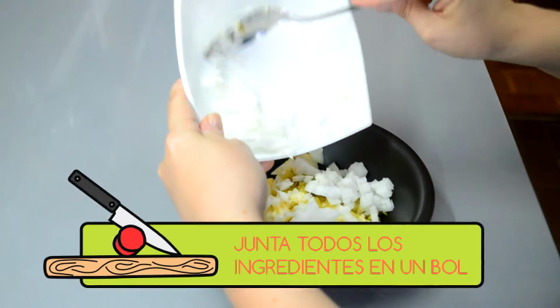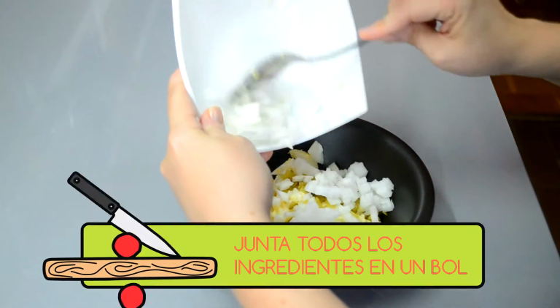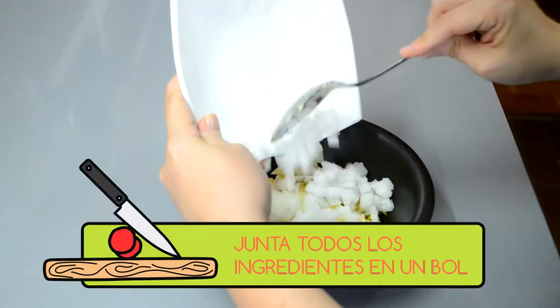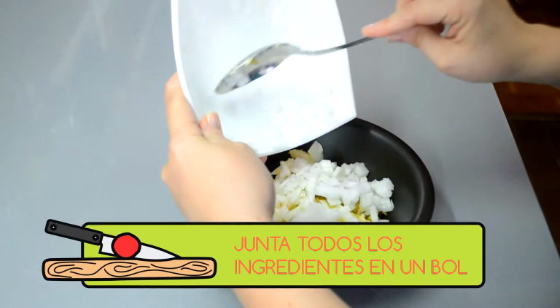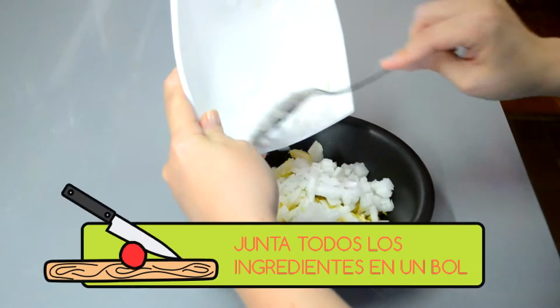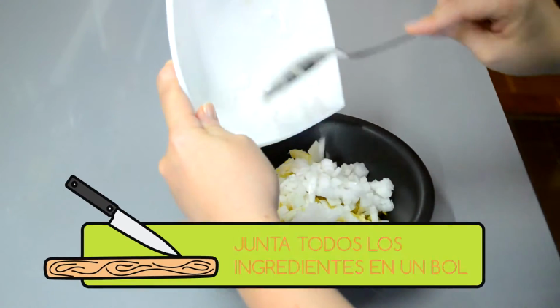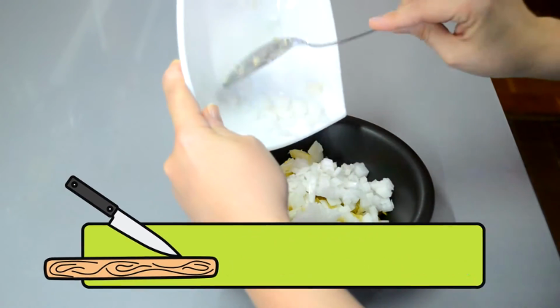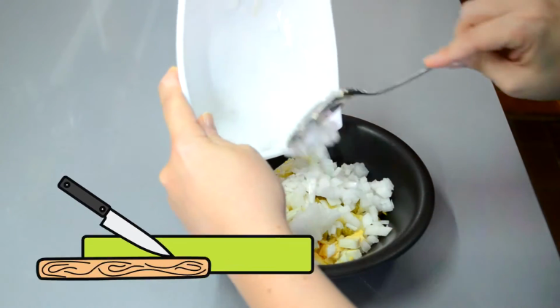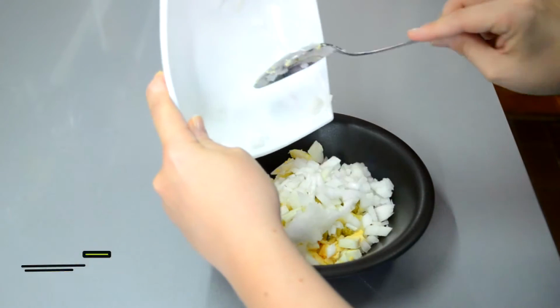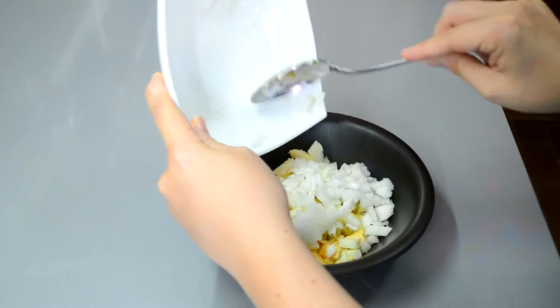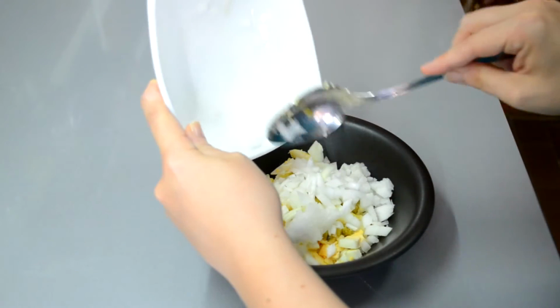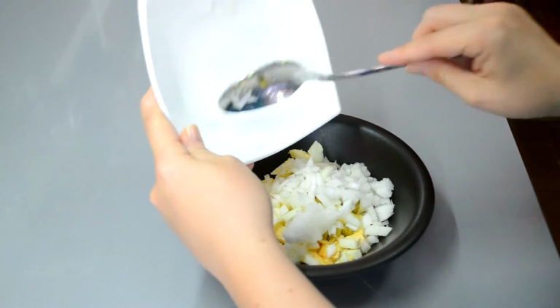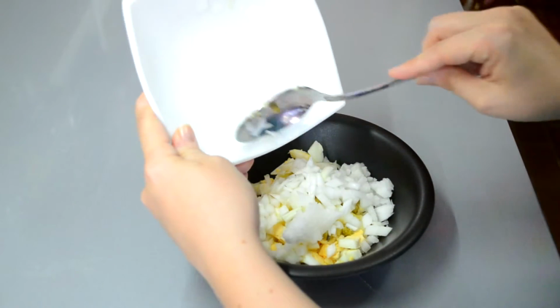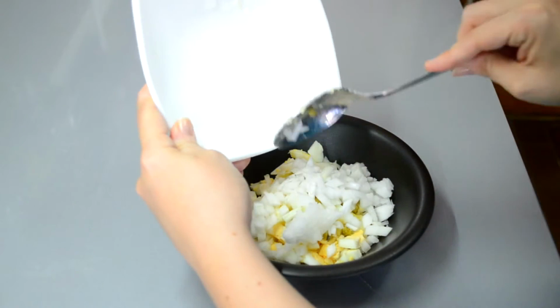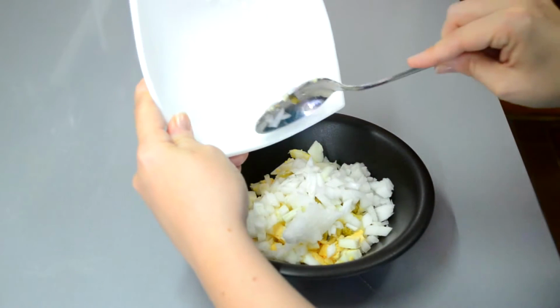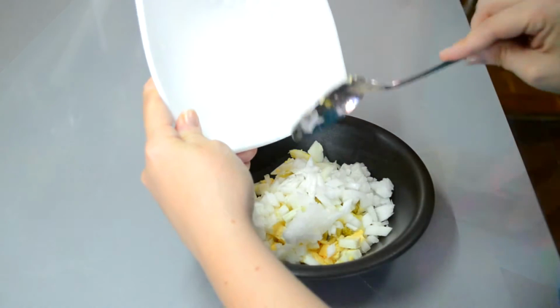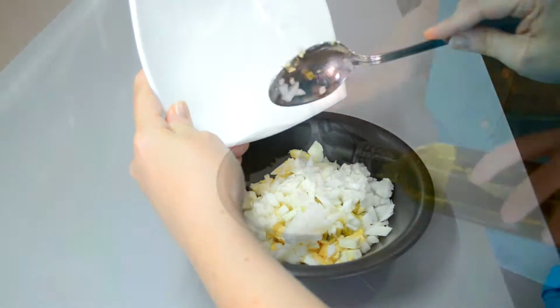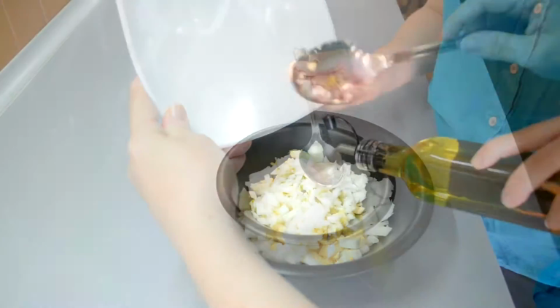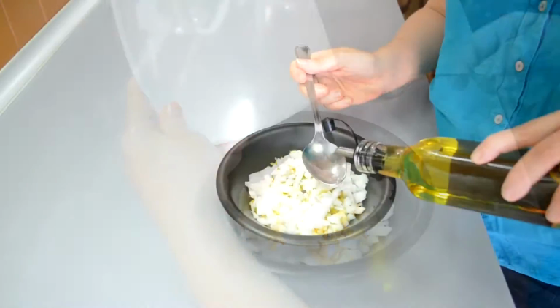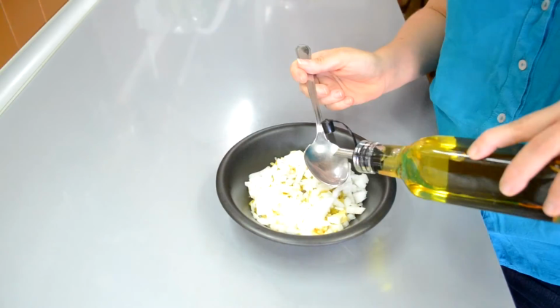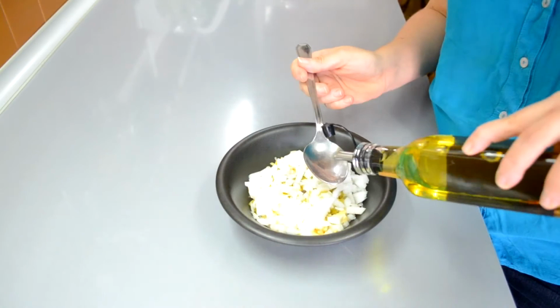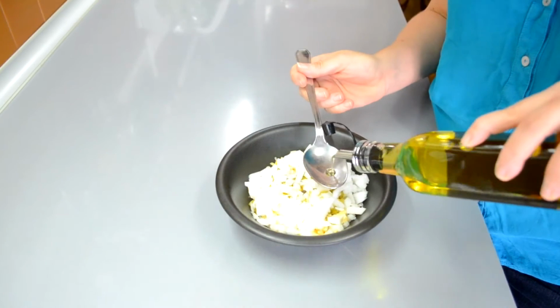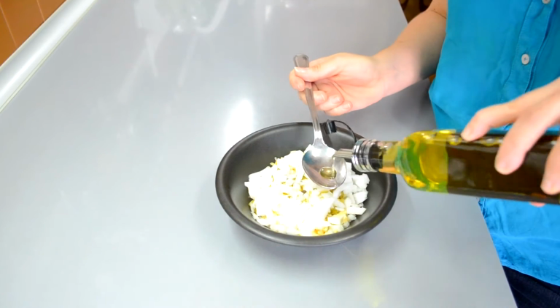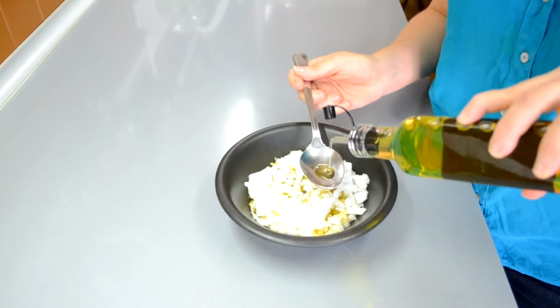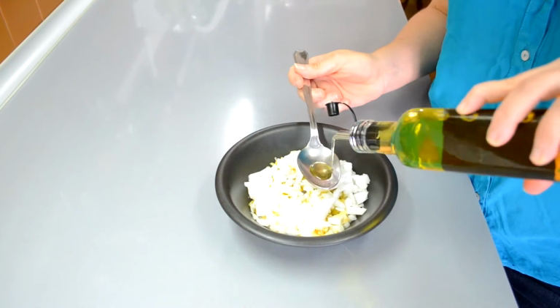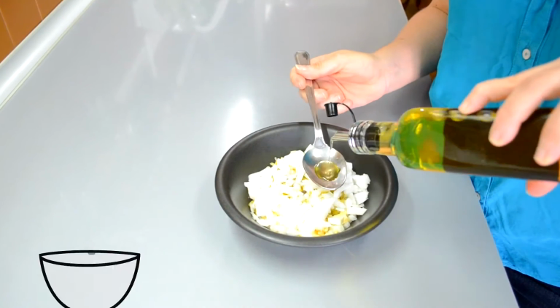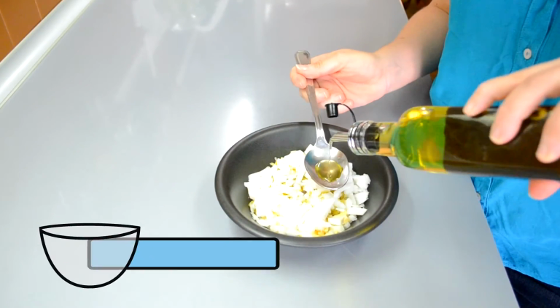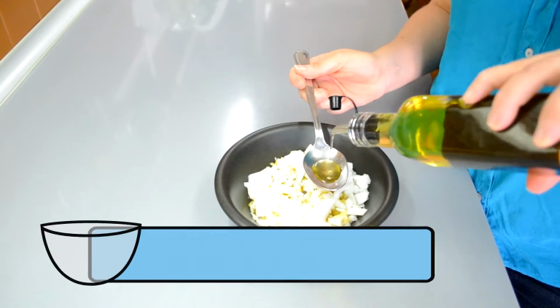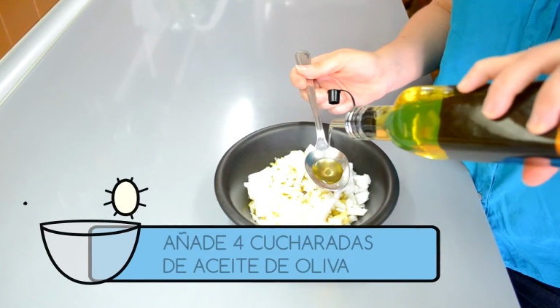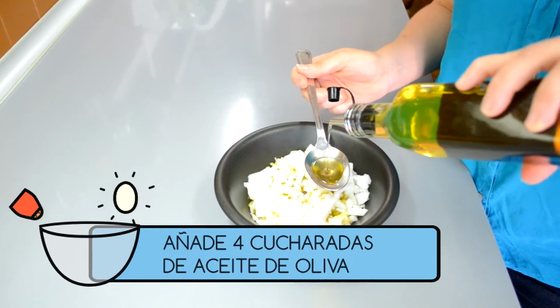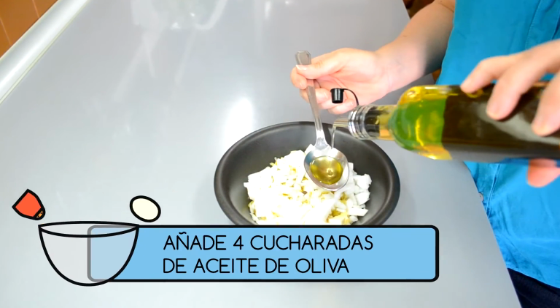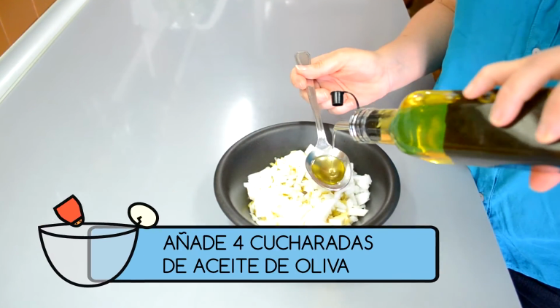I'm going to go ahead and cook it. I want to cook it. I'm going to cook the hot water. Let's go.